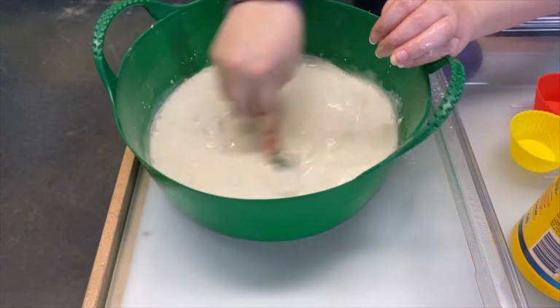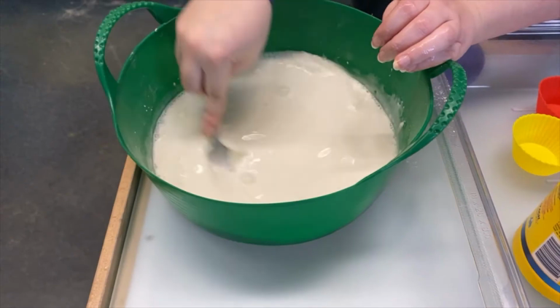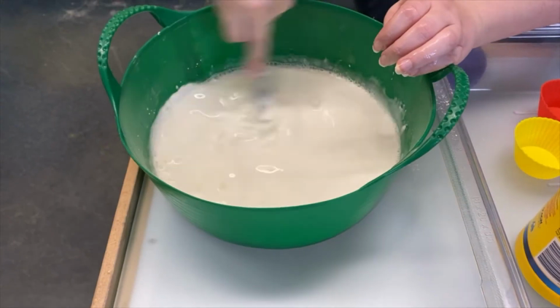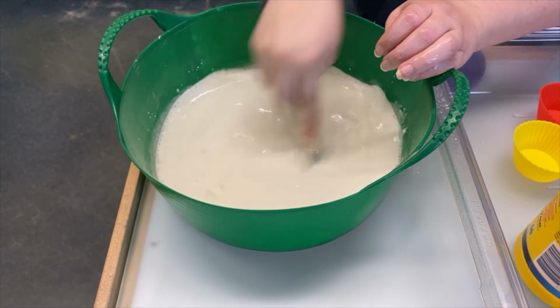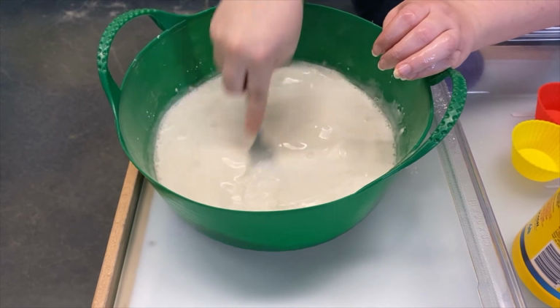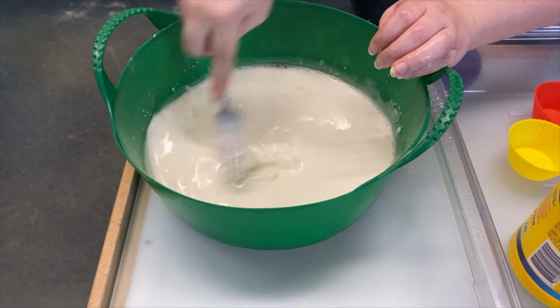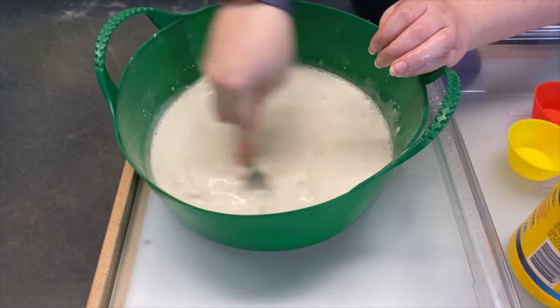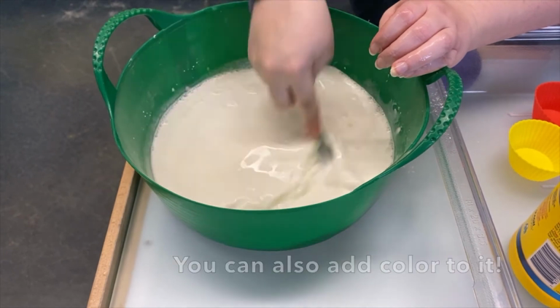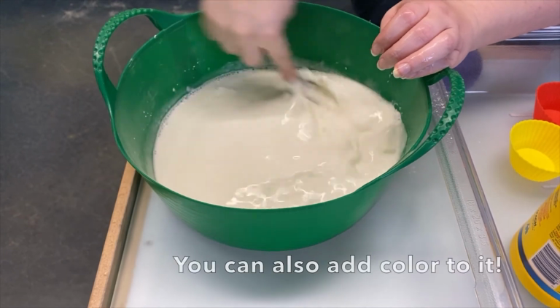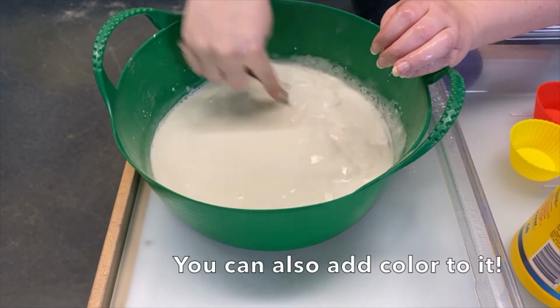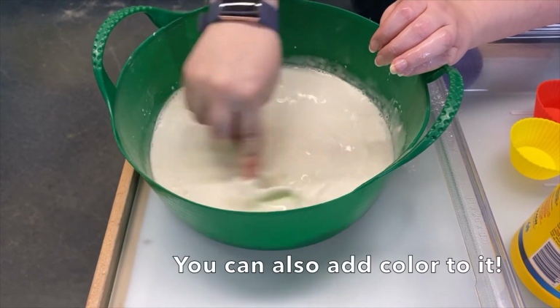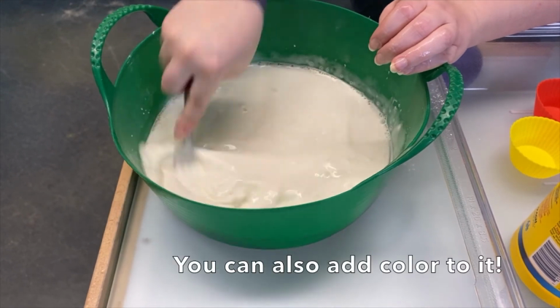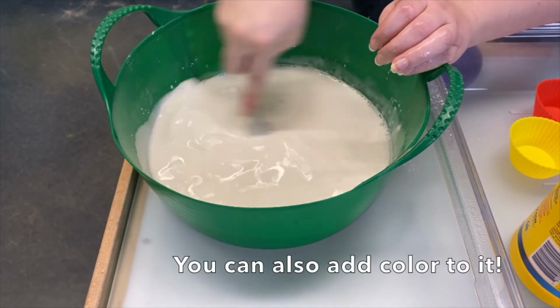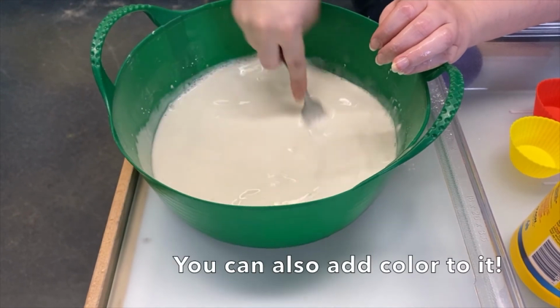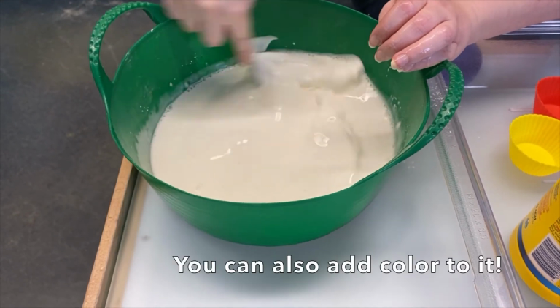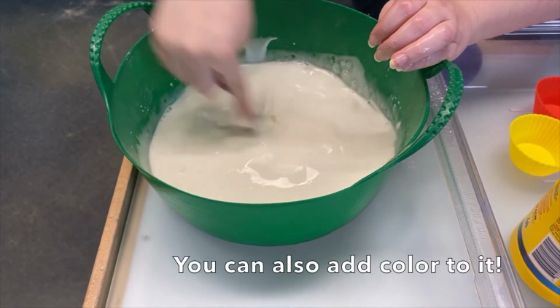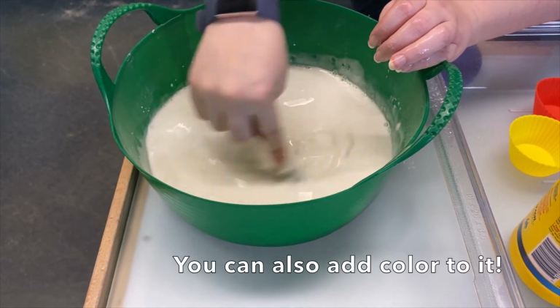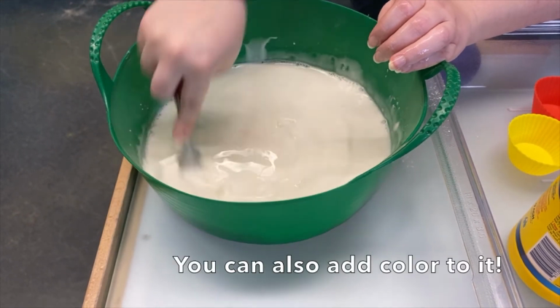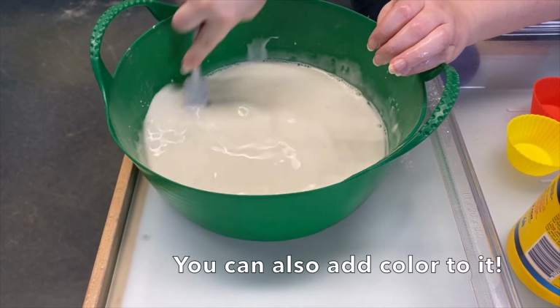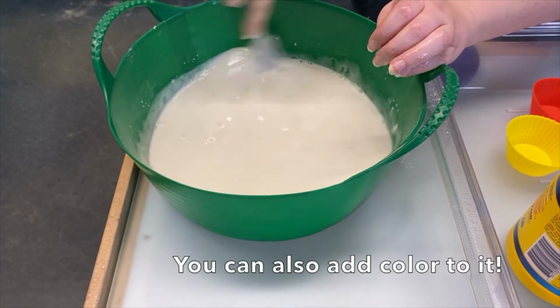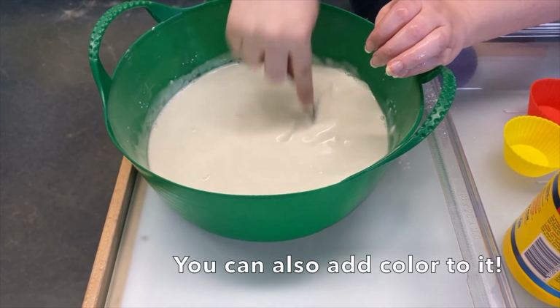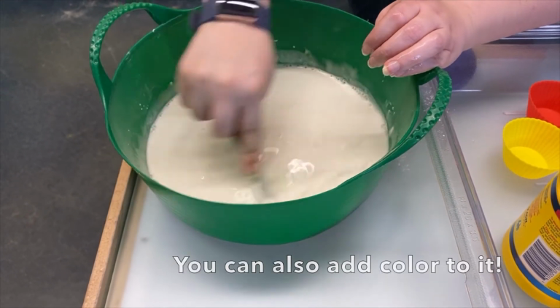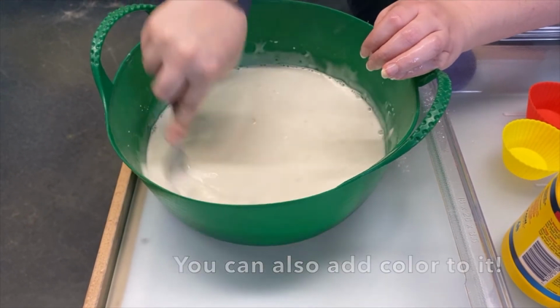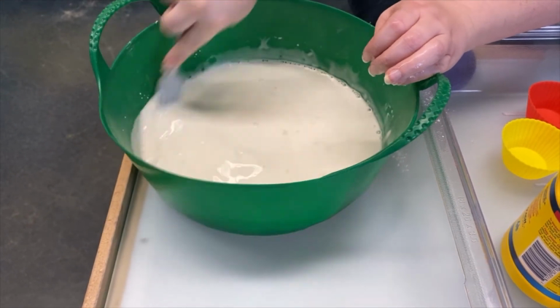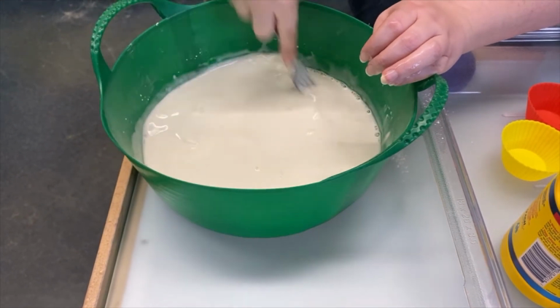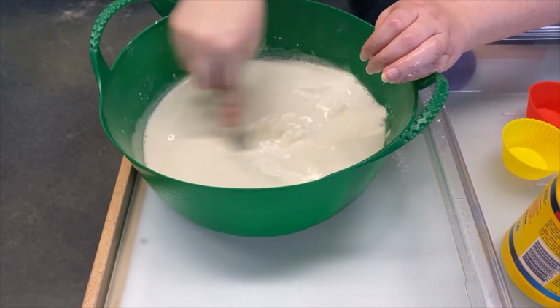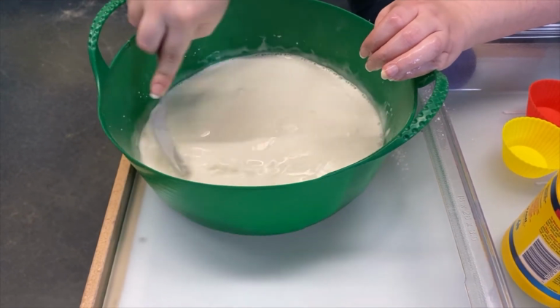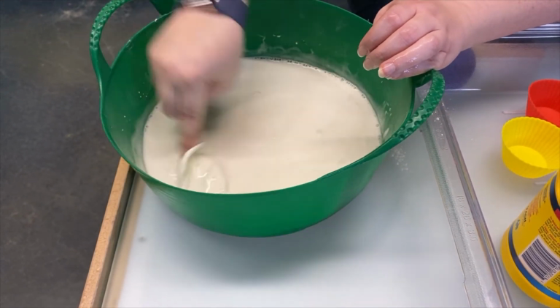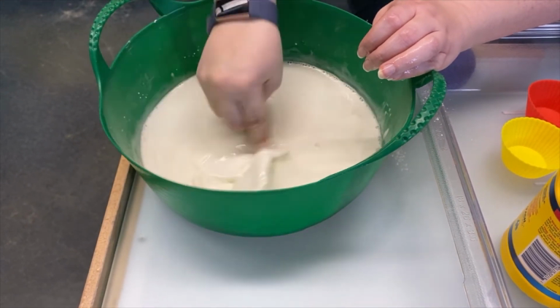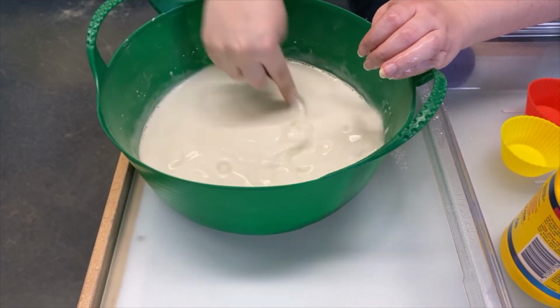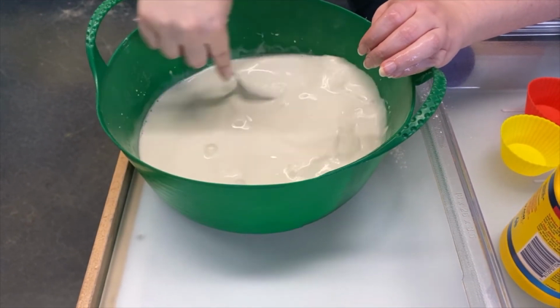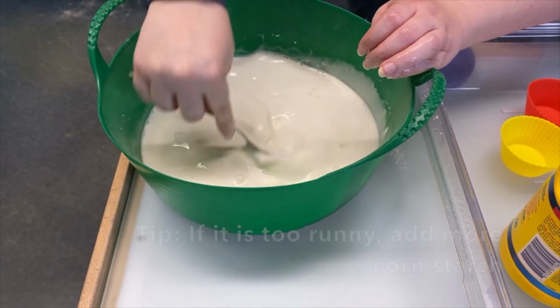The cool thing to do with this is add a drop of food coloring to give it a fun color, like green or red or pink.